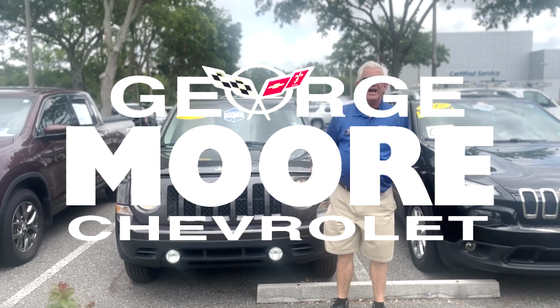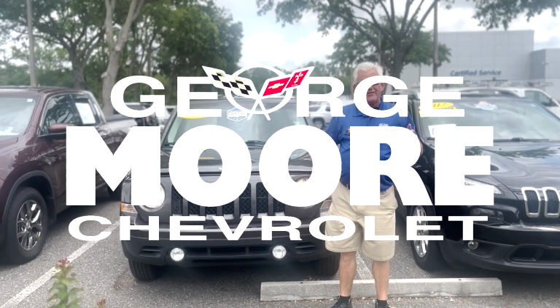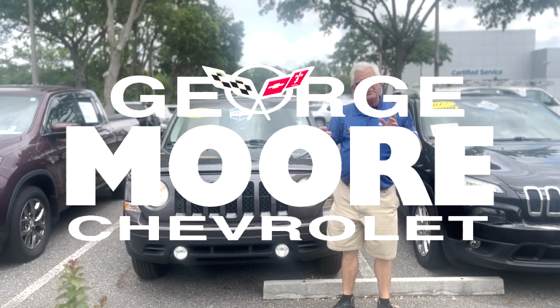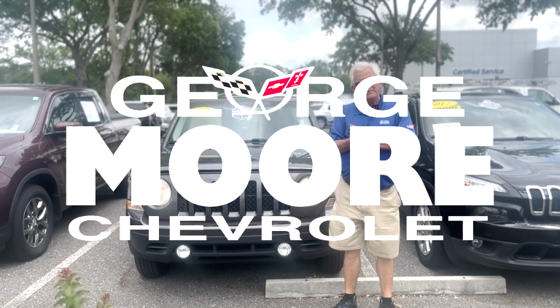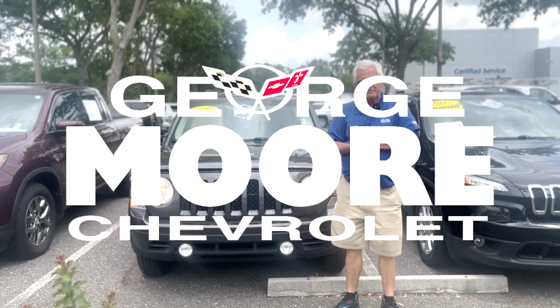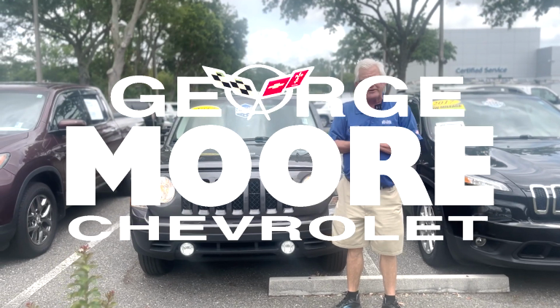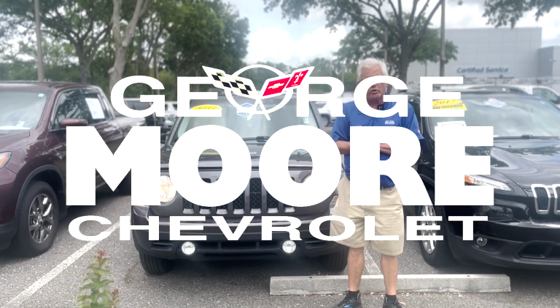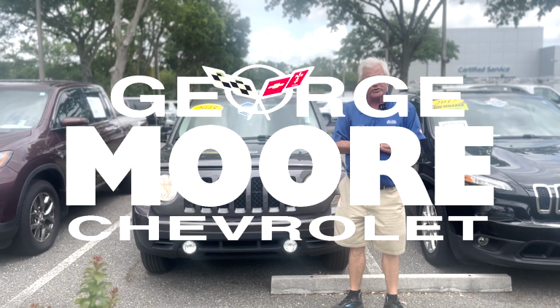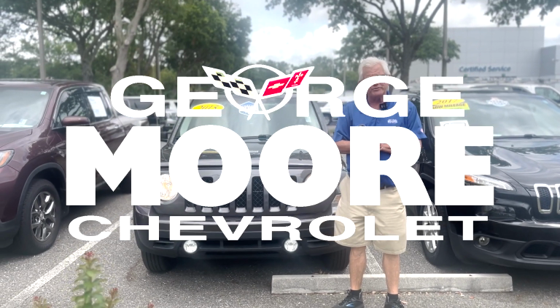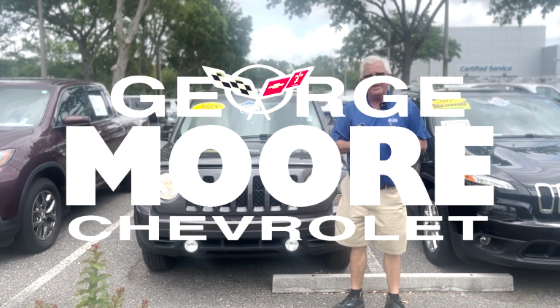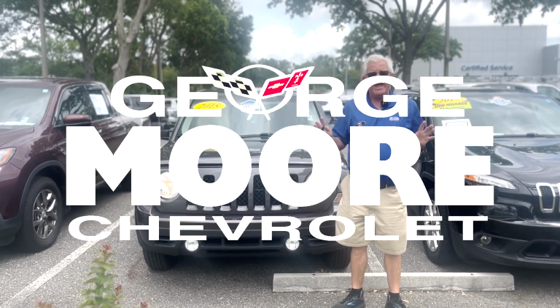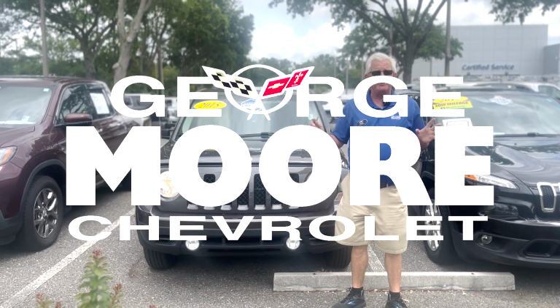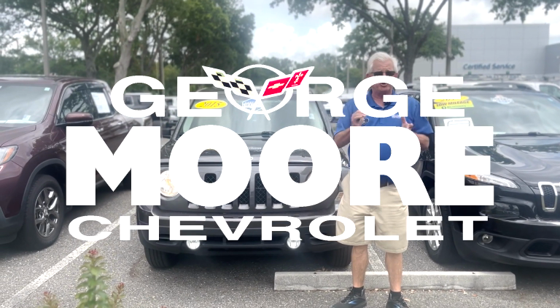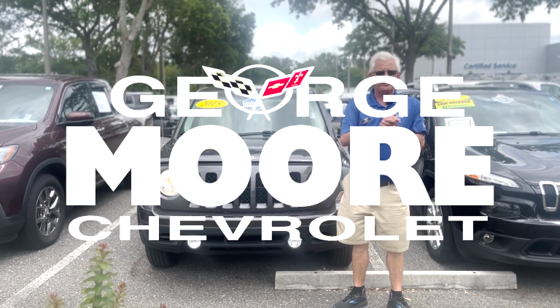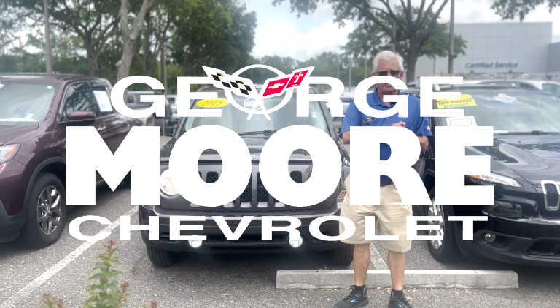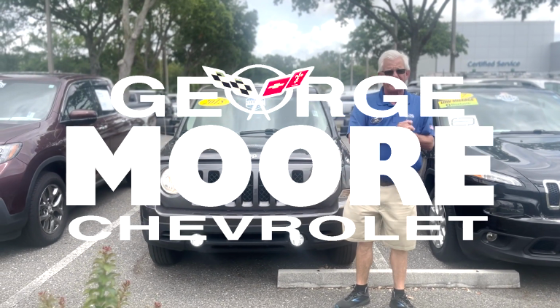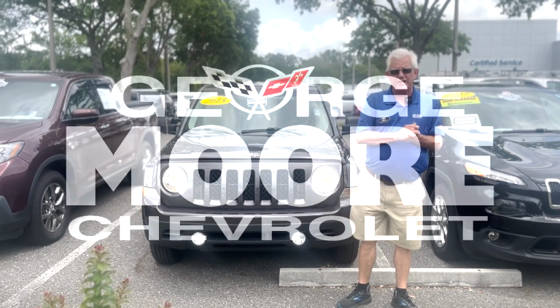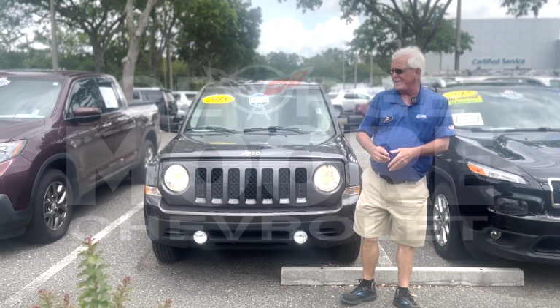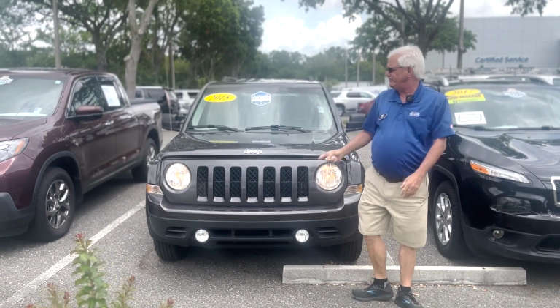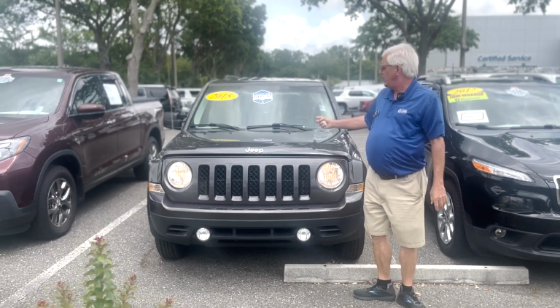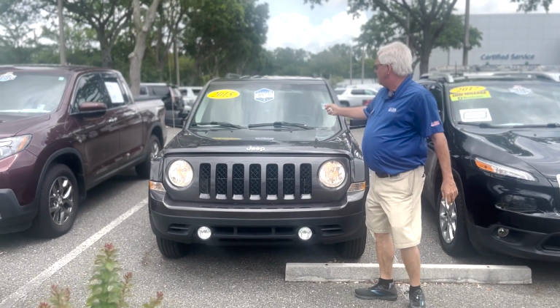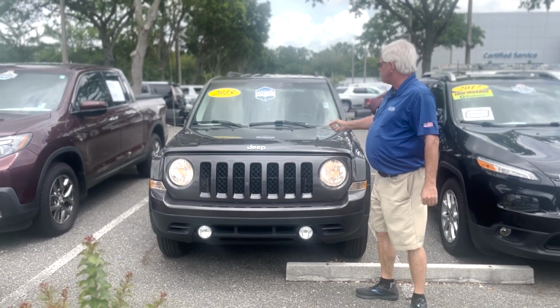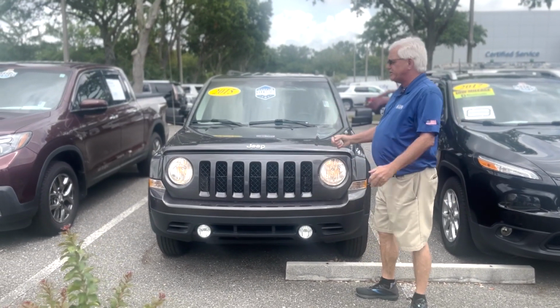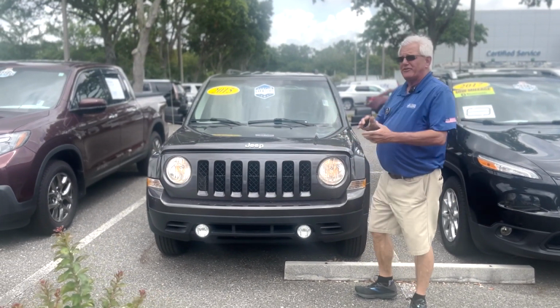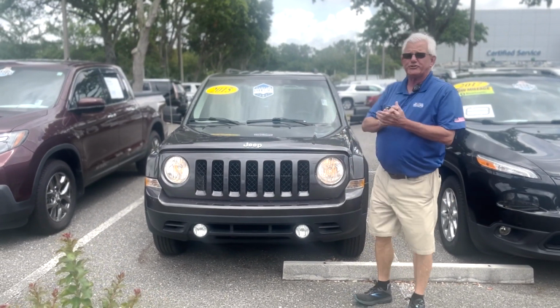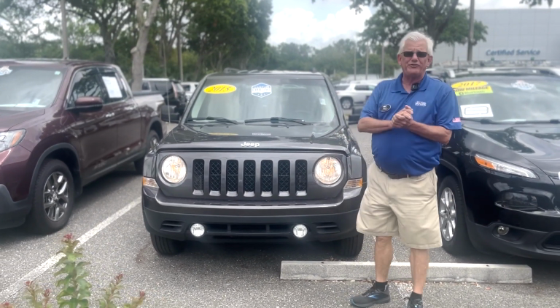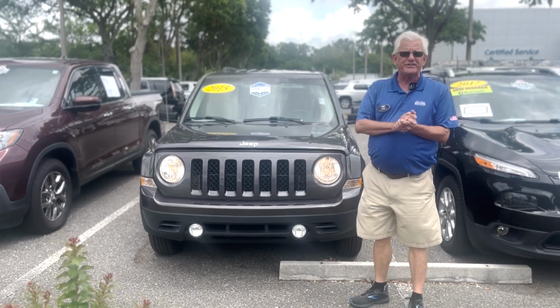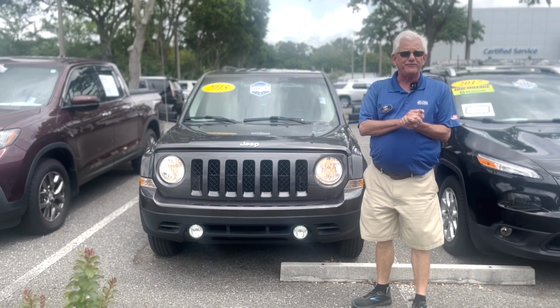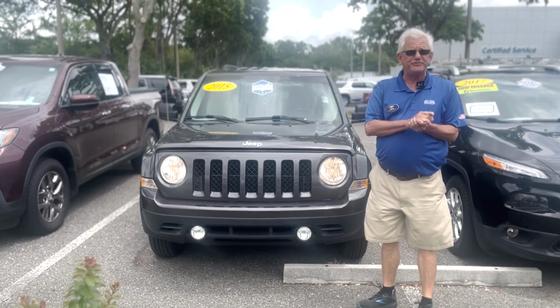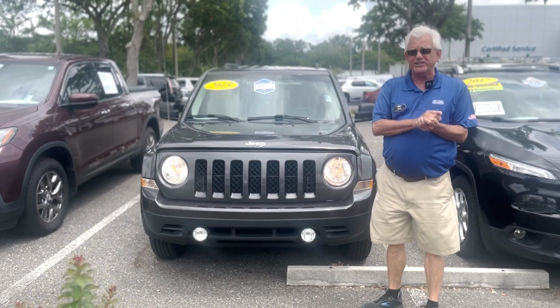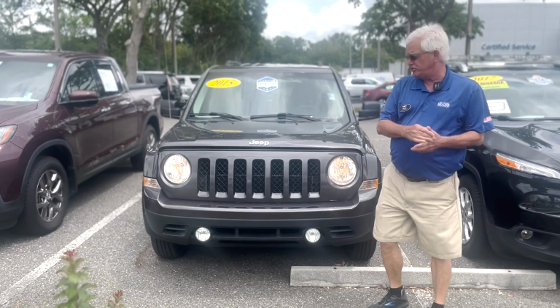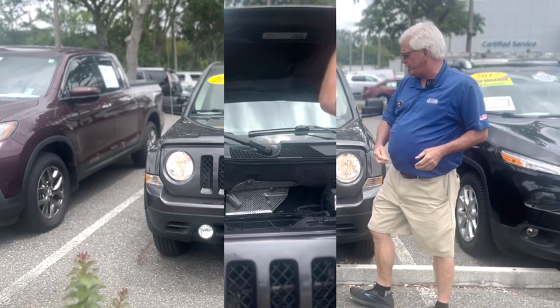Hi there, my name is Mike Forster. I'm at George Moore Chevrolet. I'm going to talk to you about this 2015 Jeep.